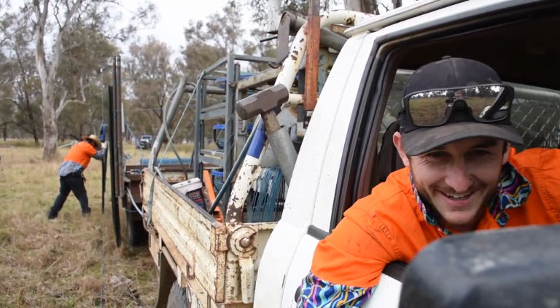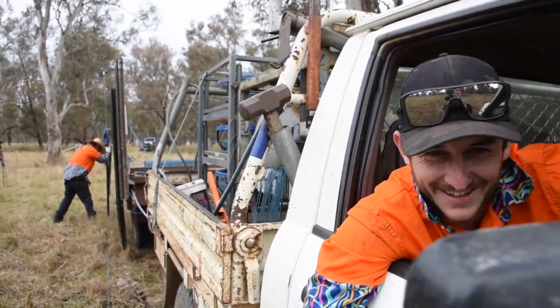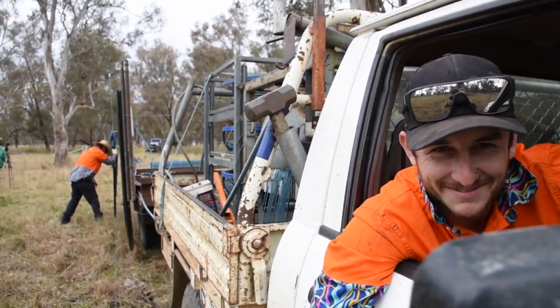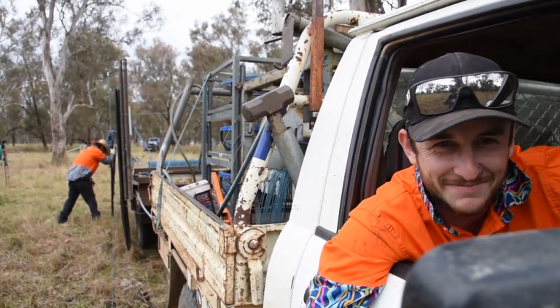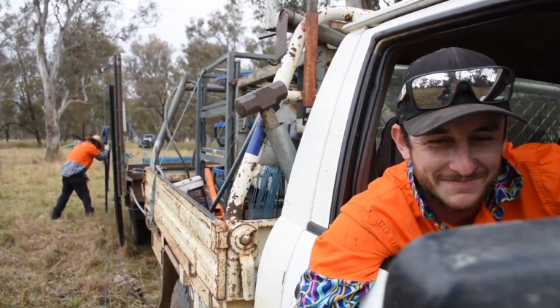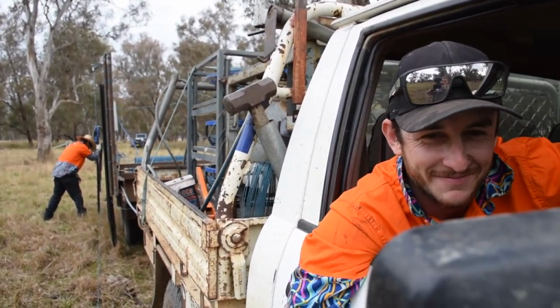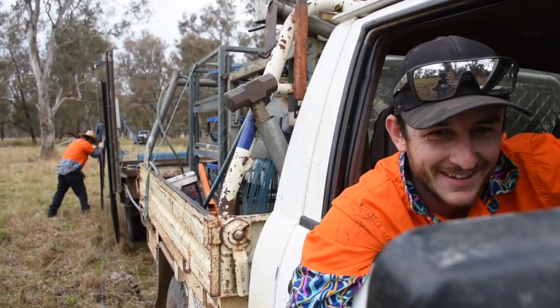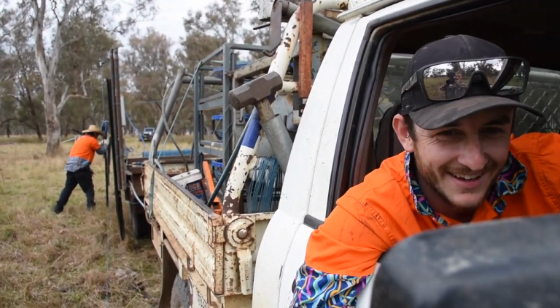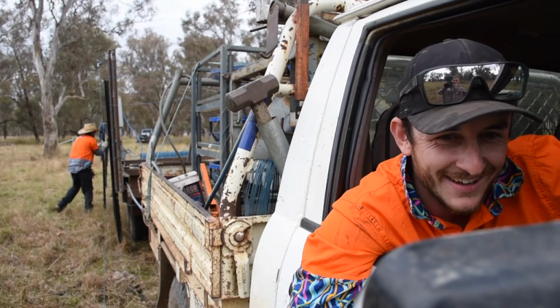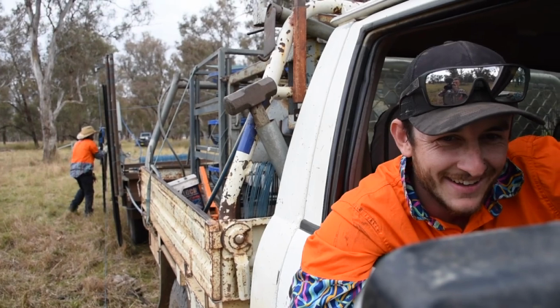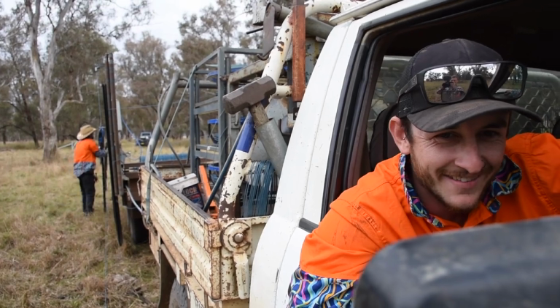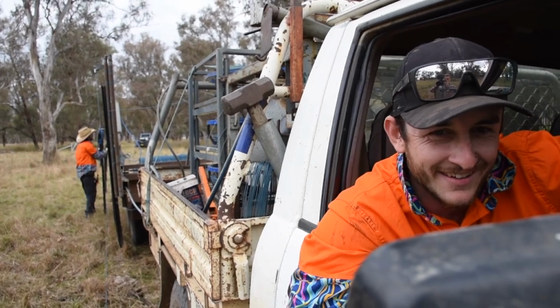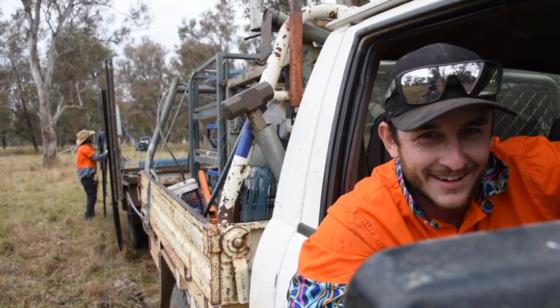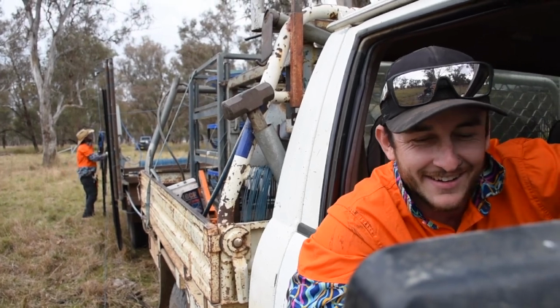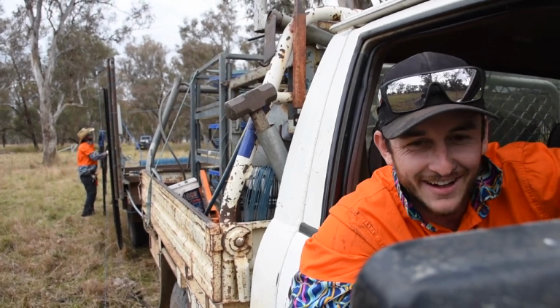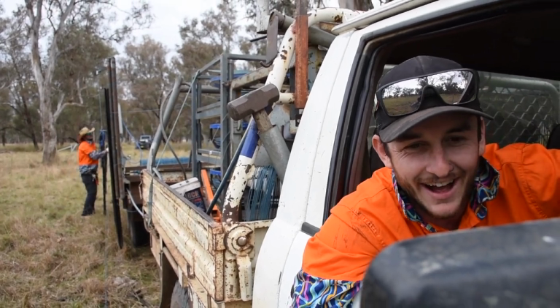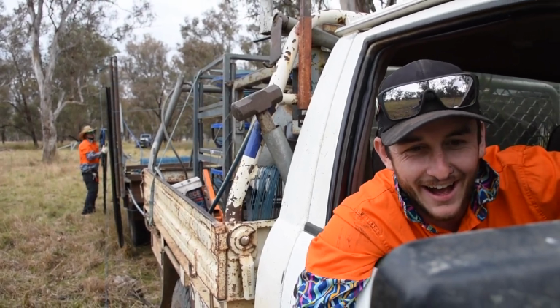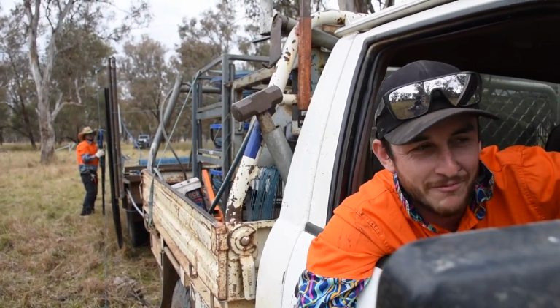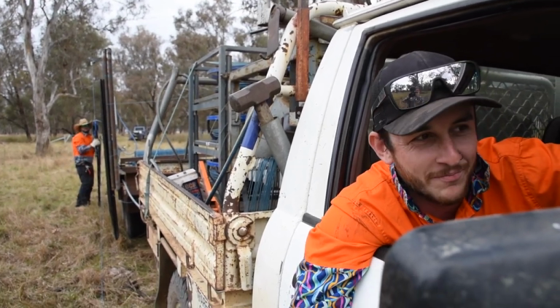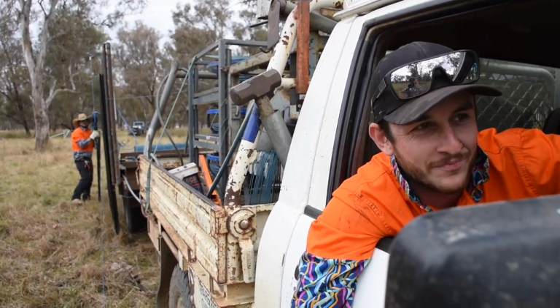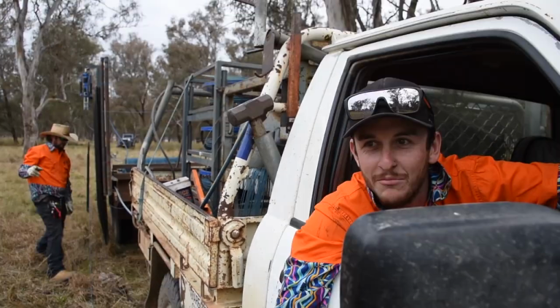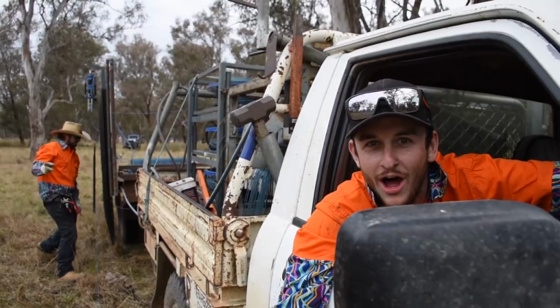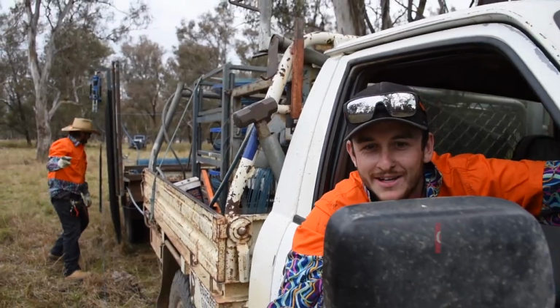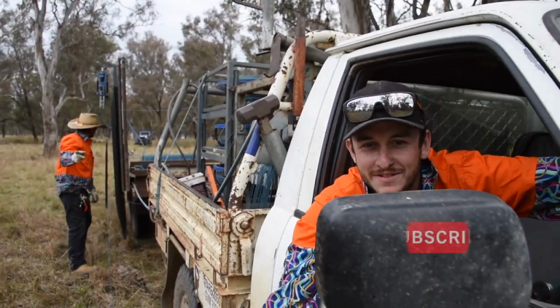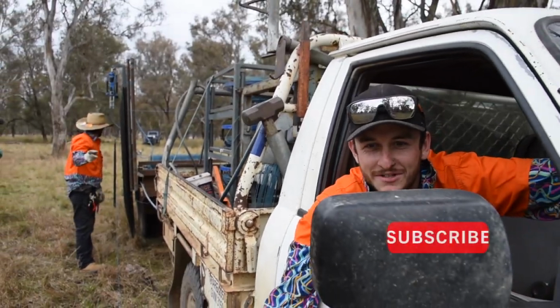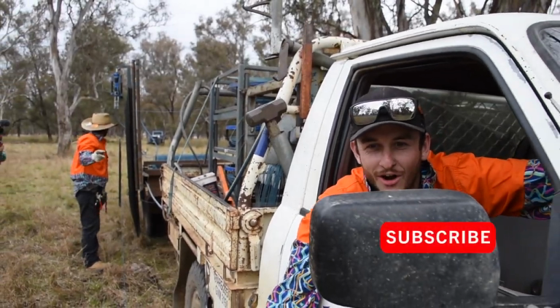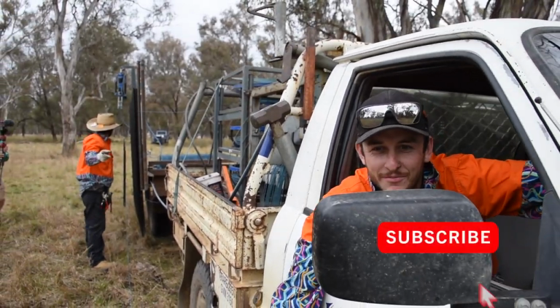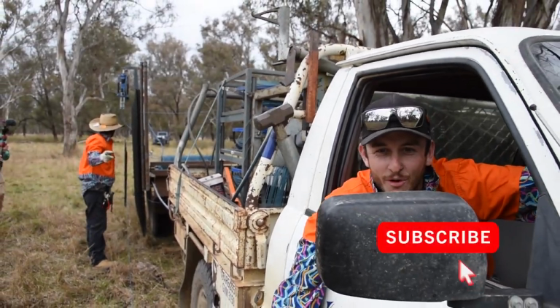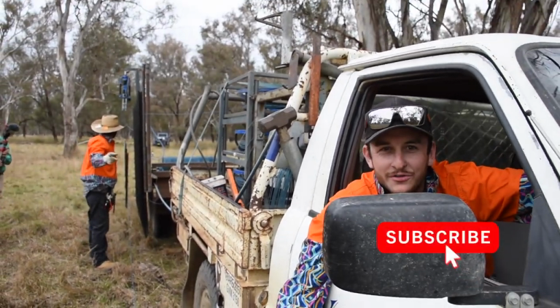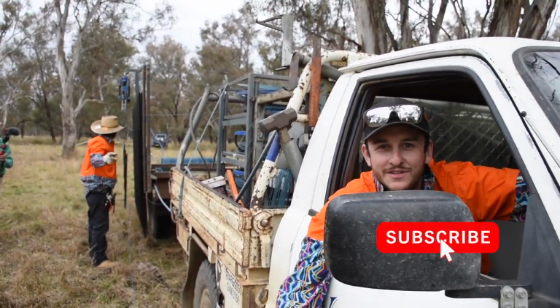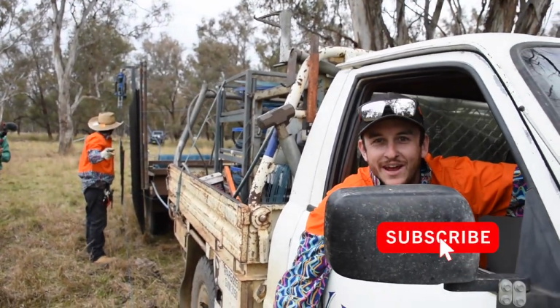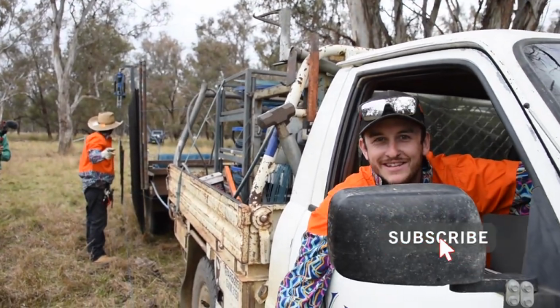Anything else you'd like to add? Flight drives above the suspension.